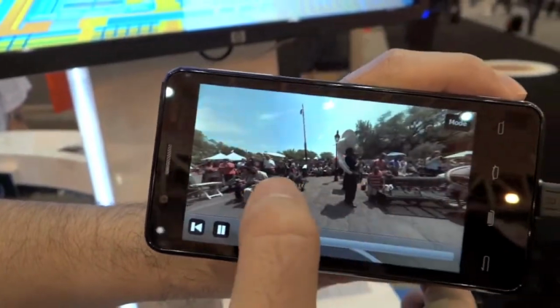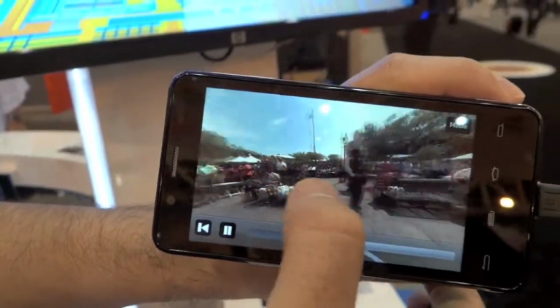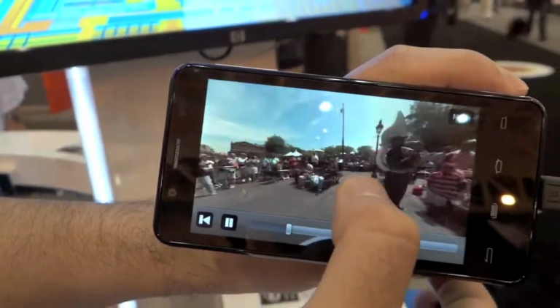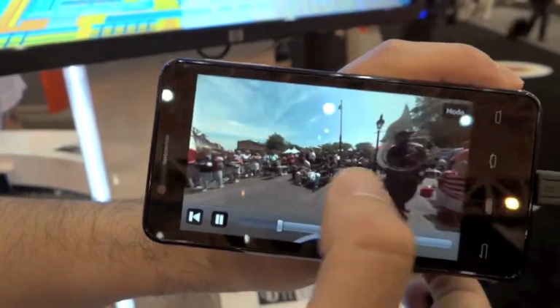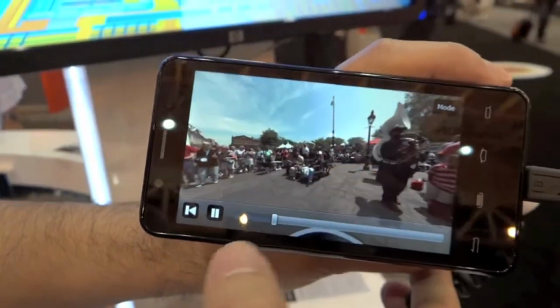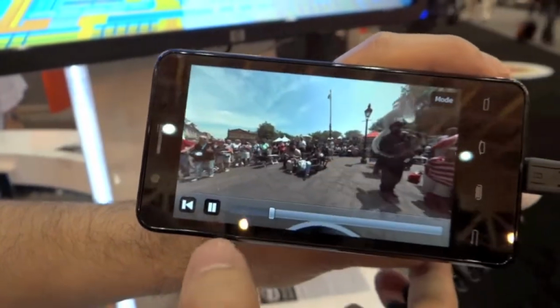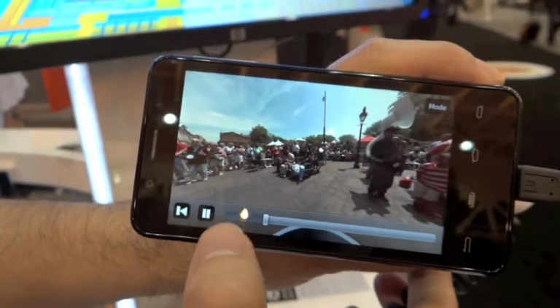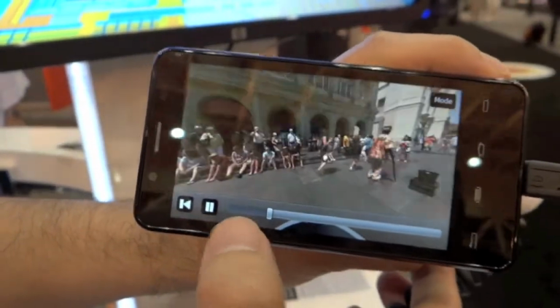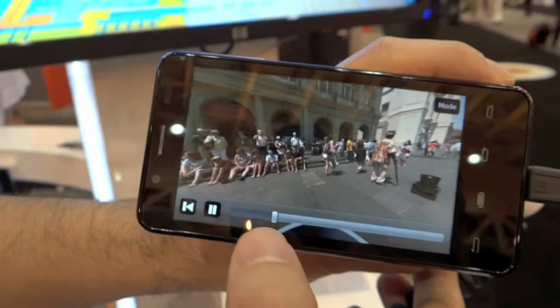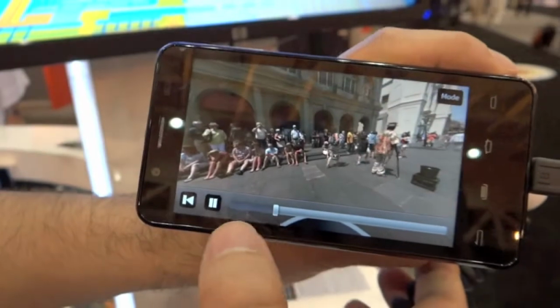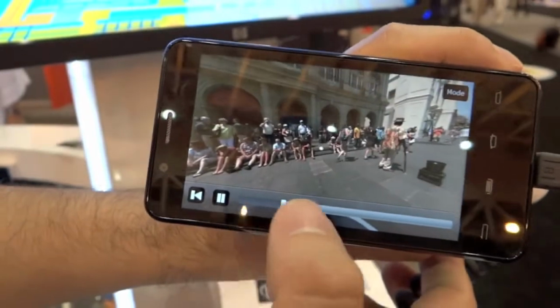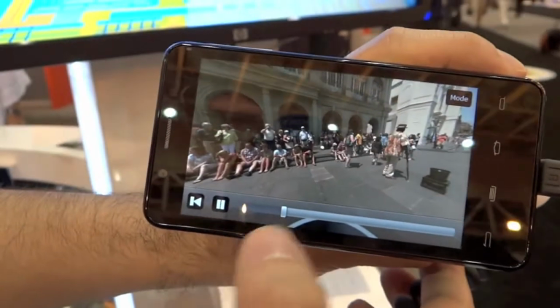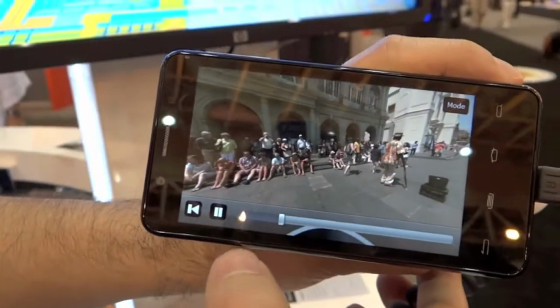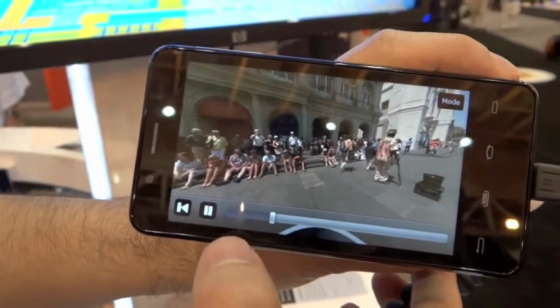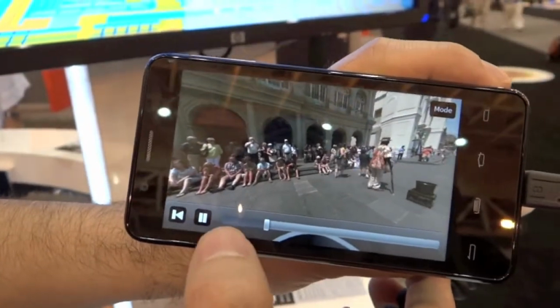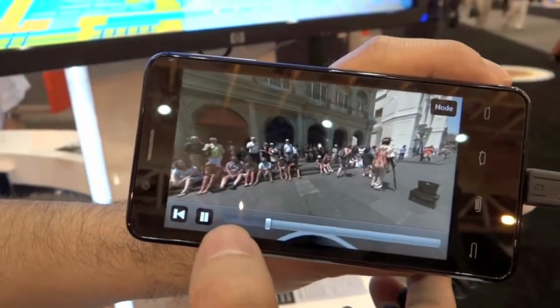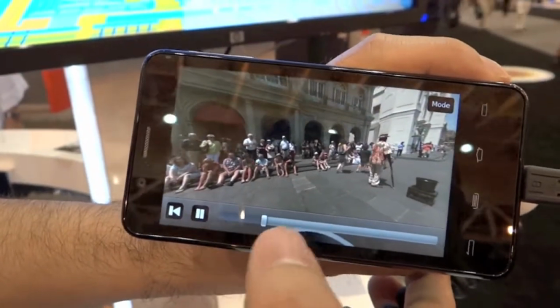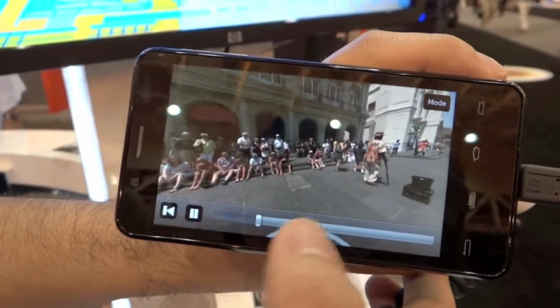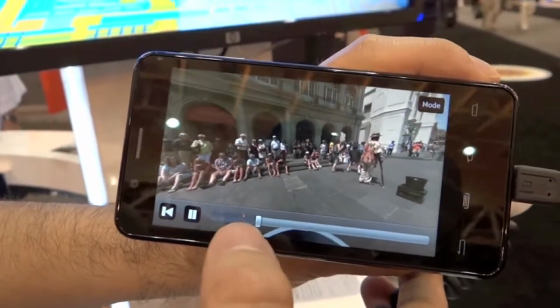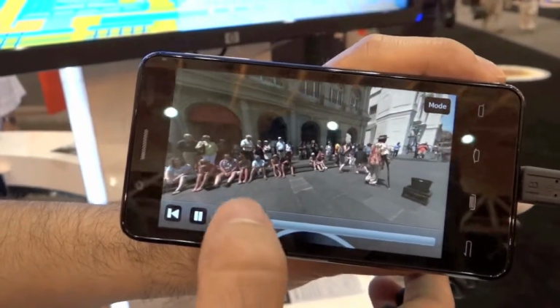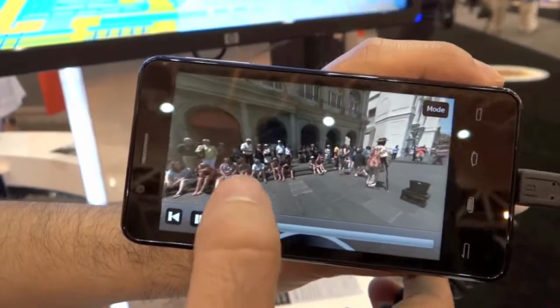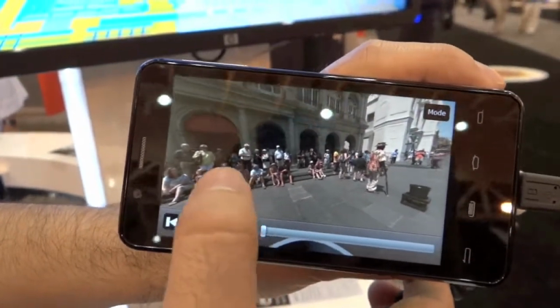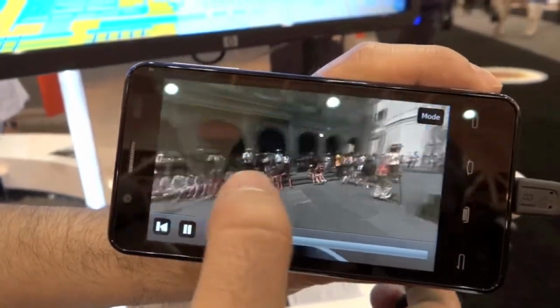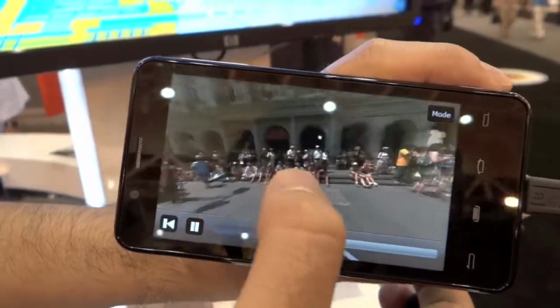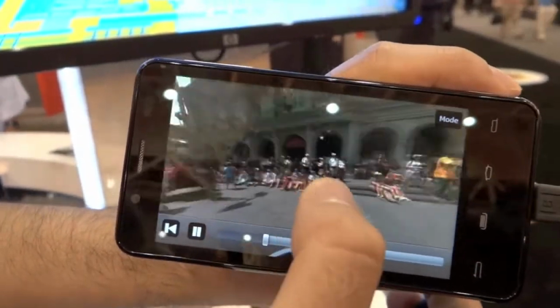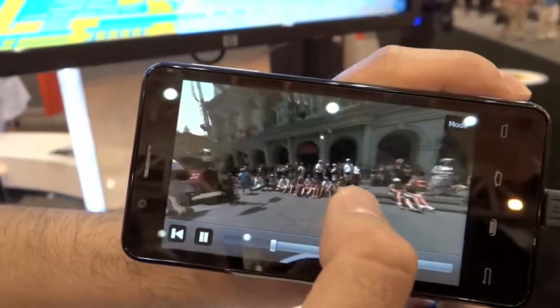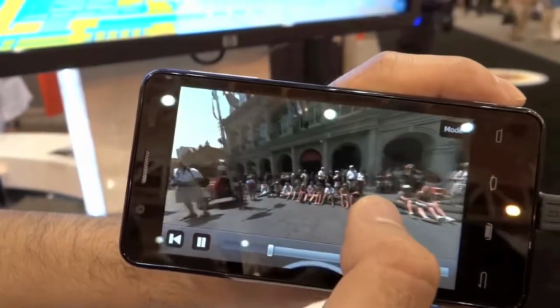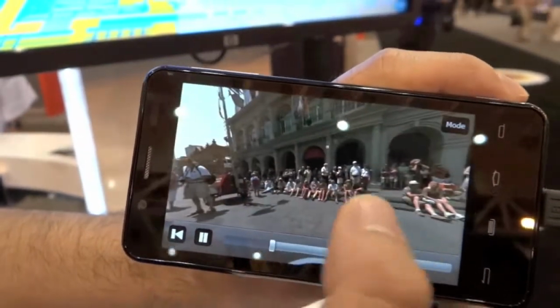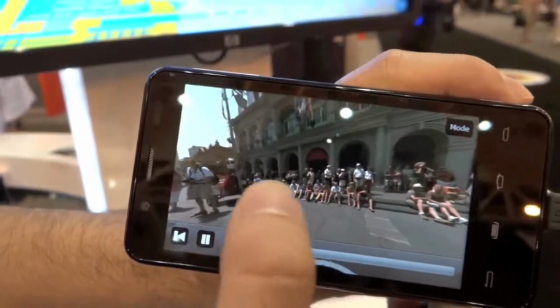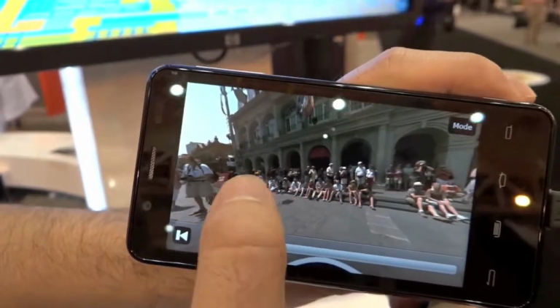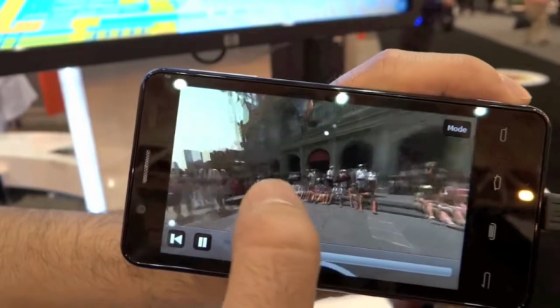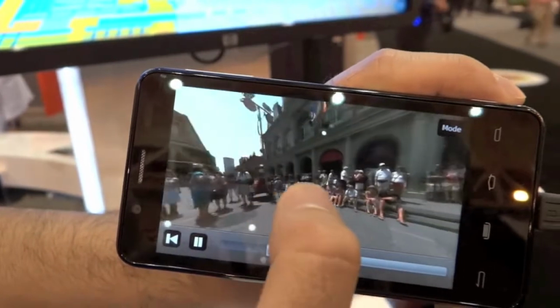This is all thanks to a specialized video decoder on there, which lets us play all this high-definition video at very low power.